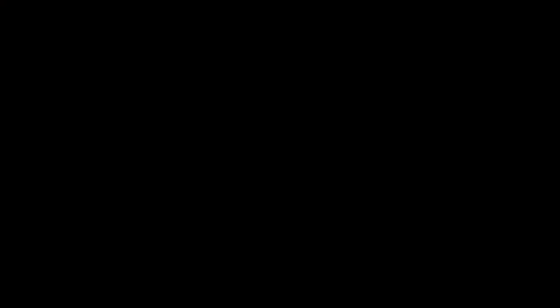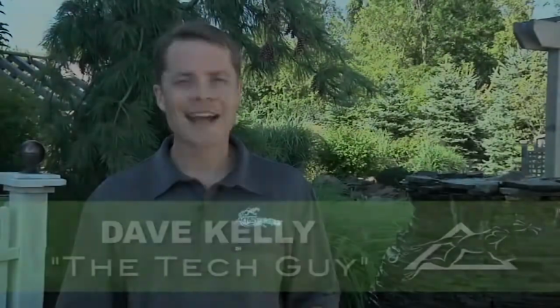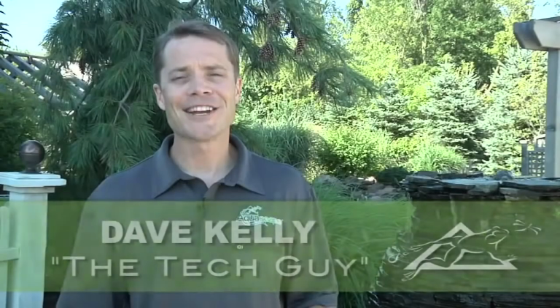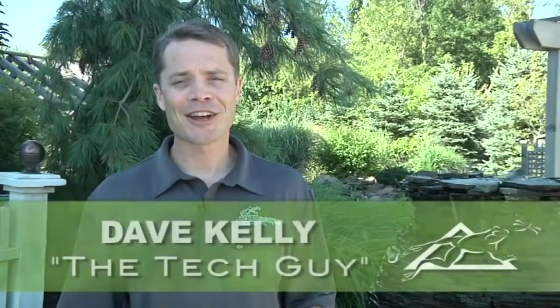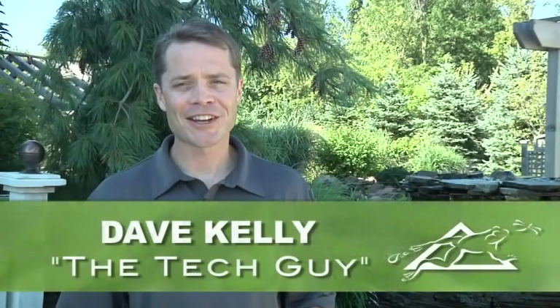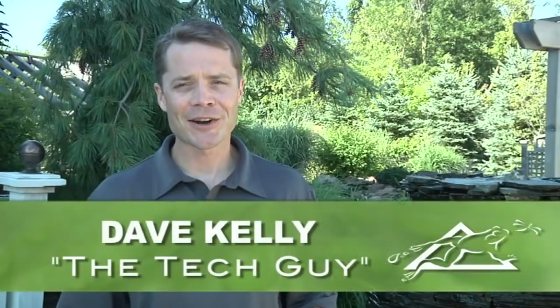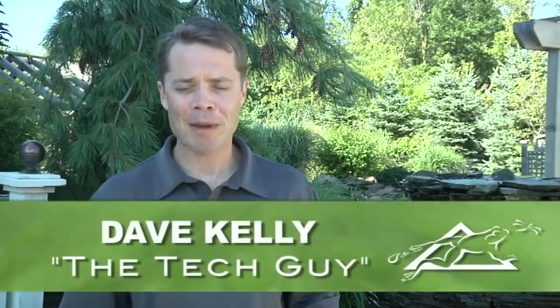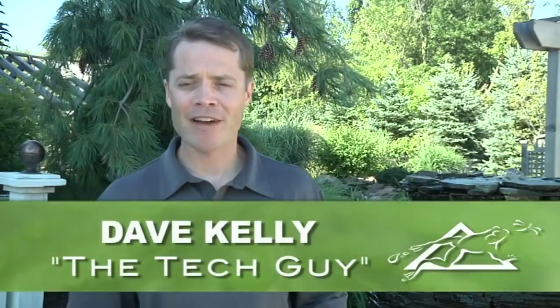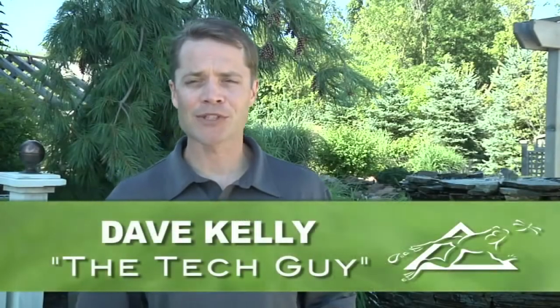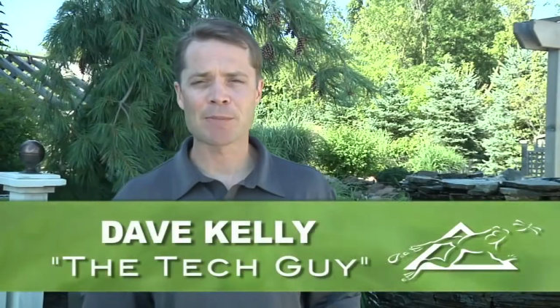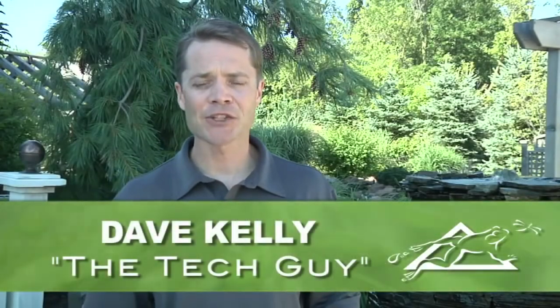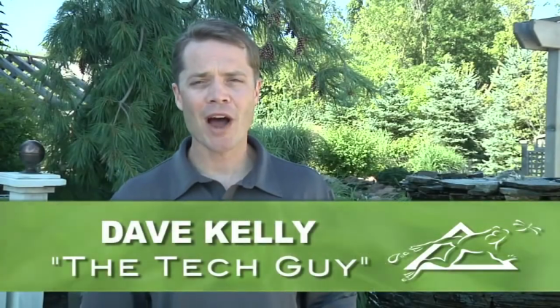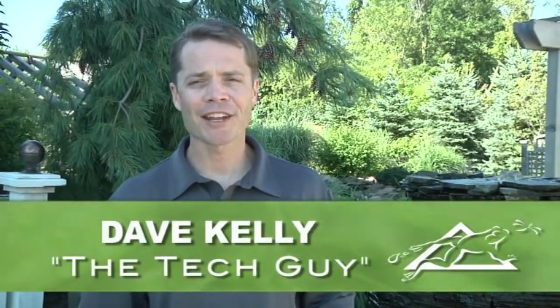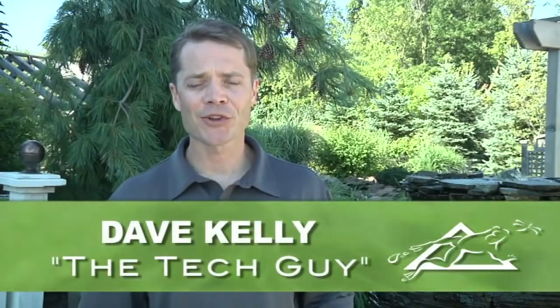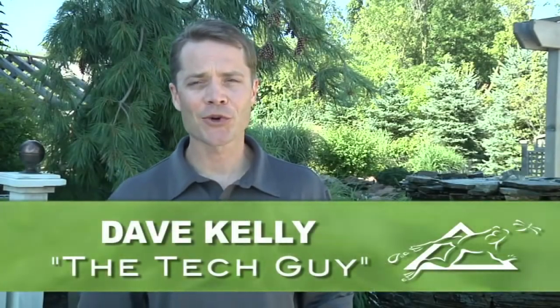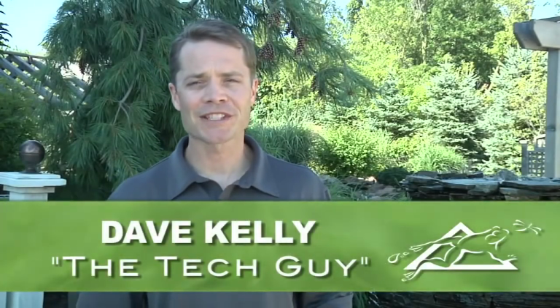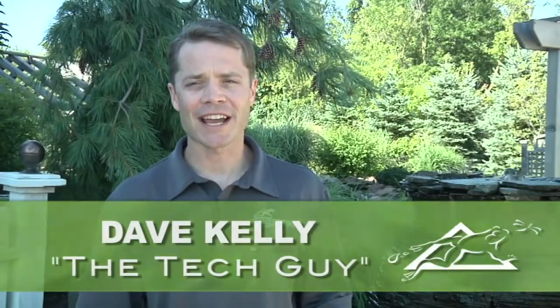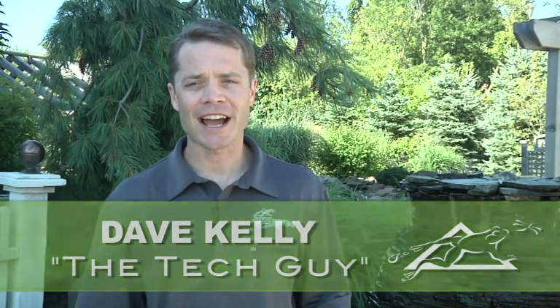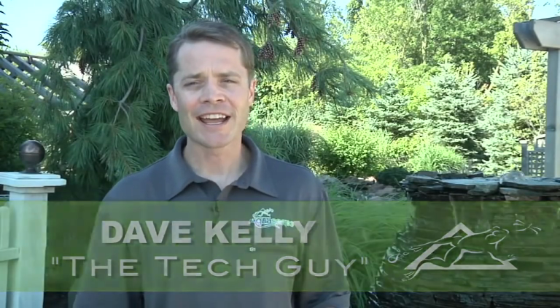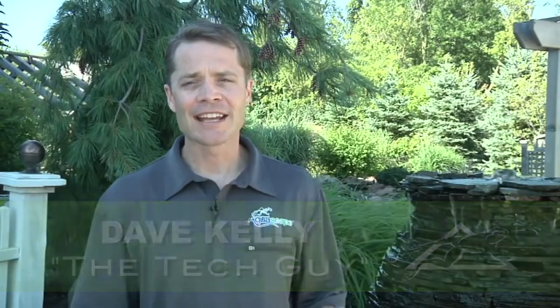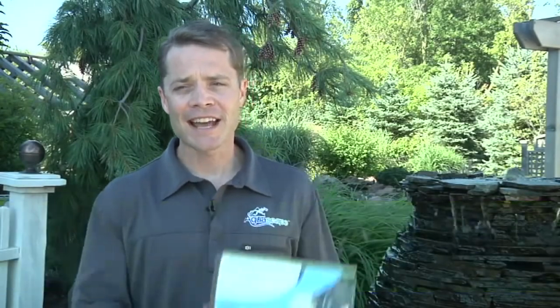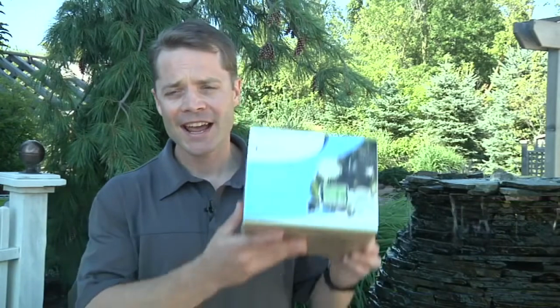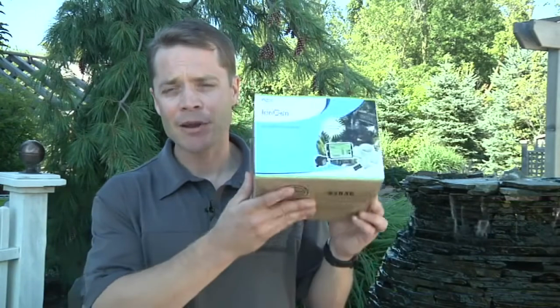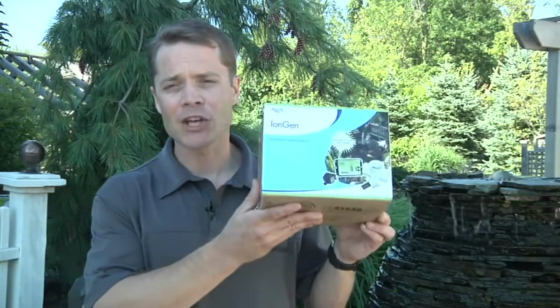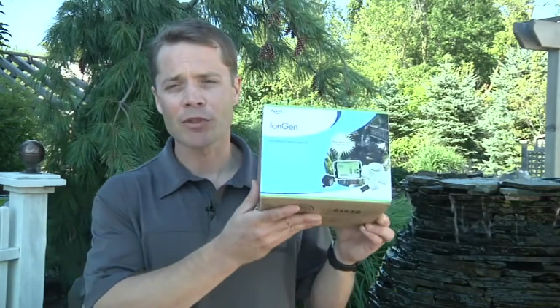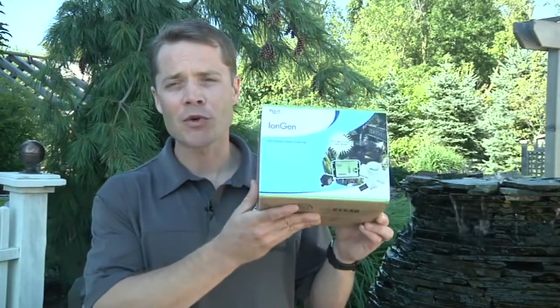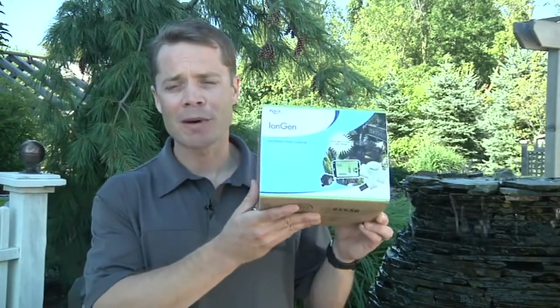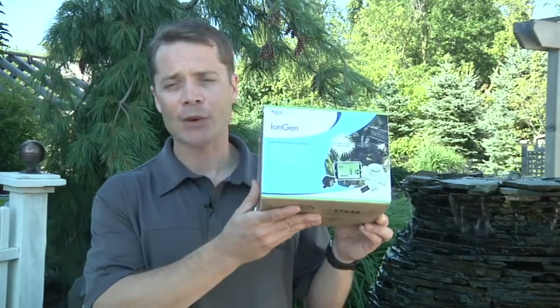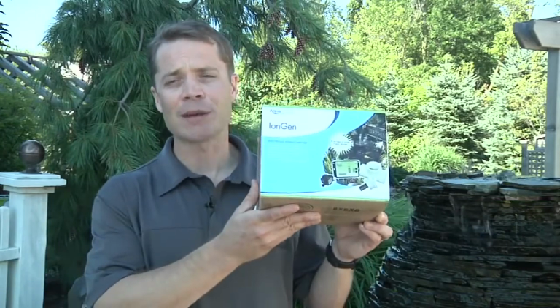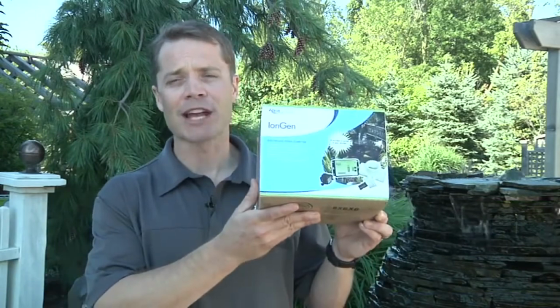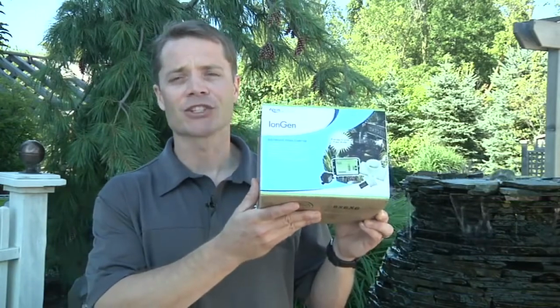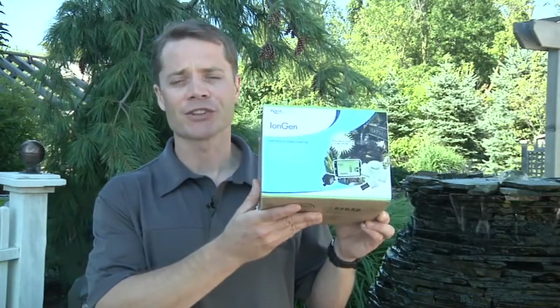Hey, Dave Kelly here, member of Aquascape's Pond Squad, also known as the tech guy. And today I'm here to talk with you about Aquascape's iEngine system.